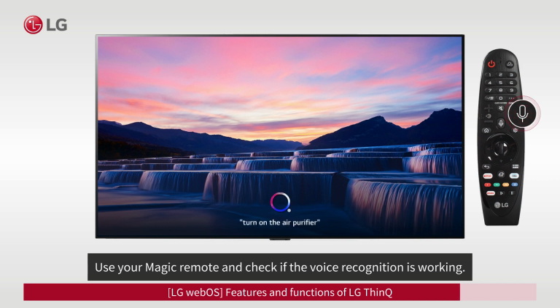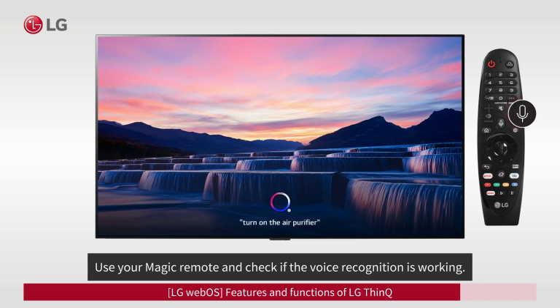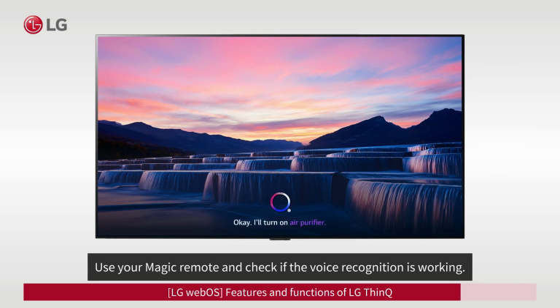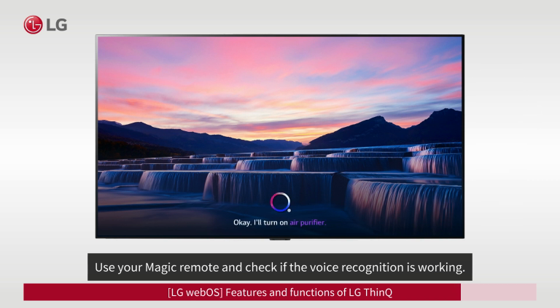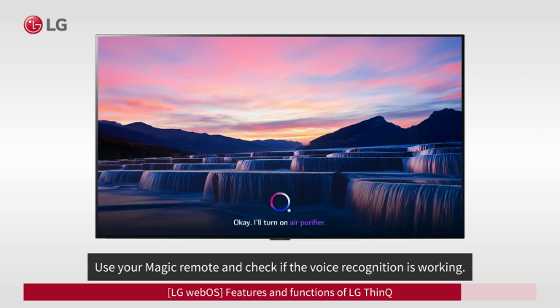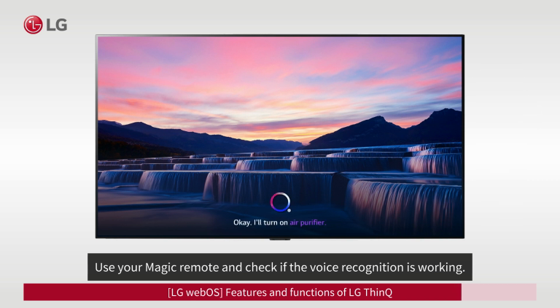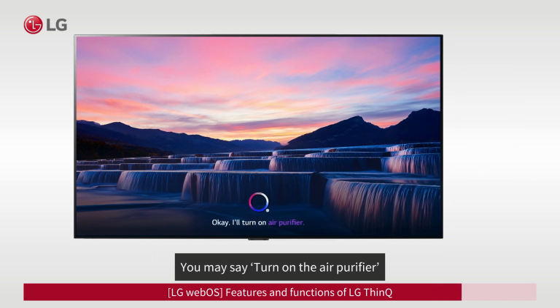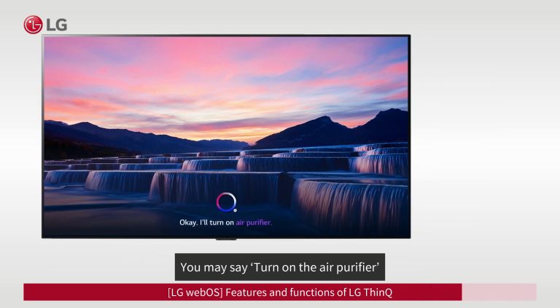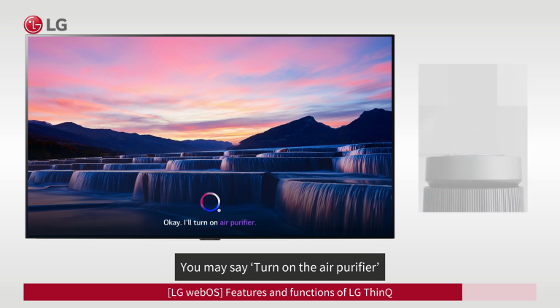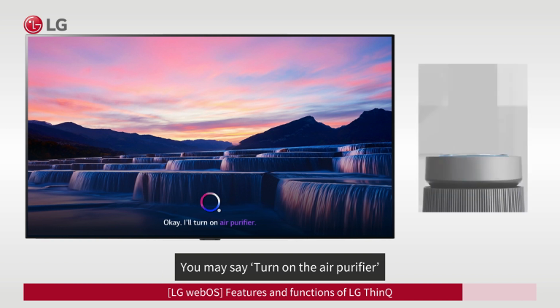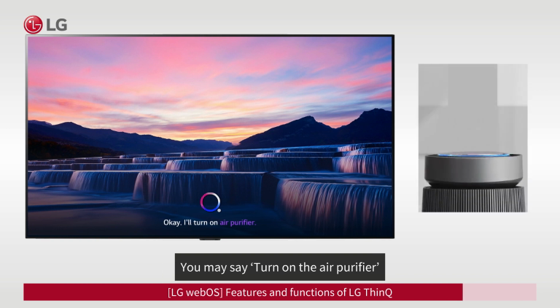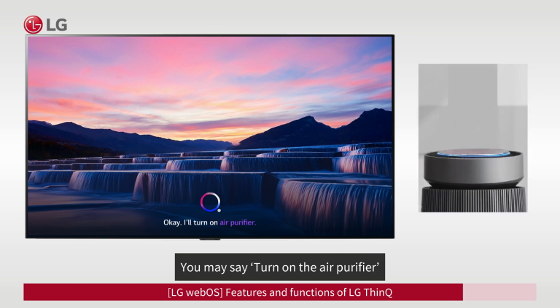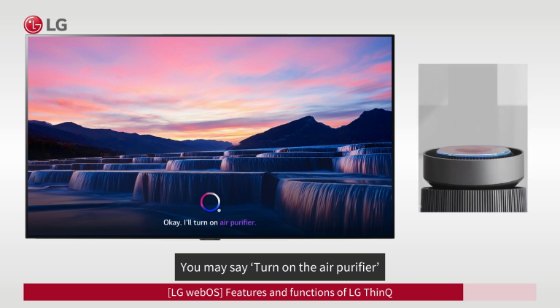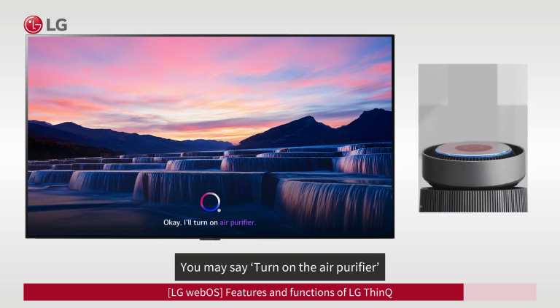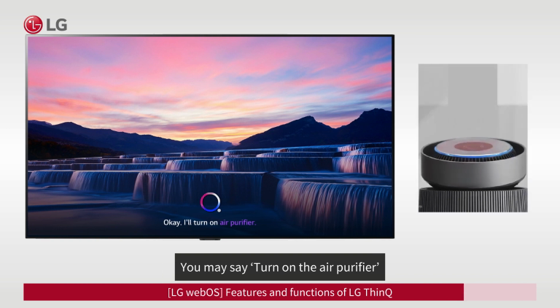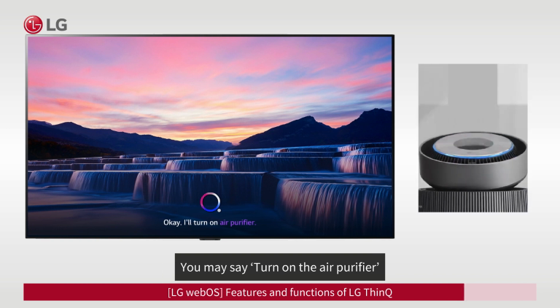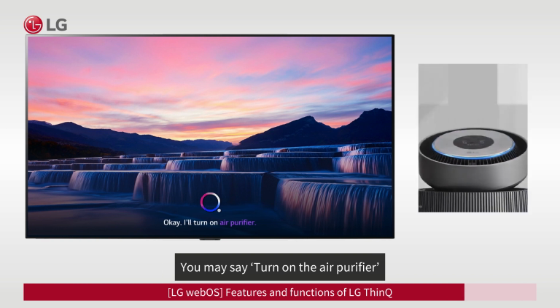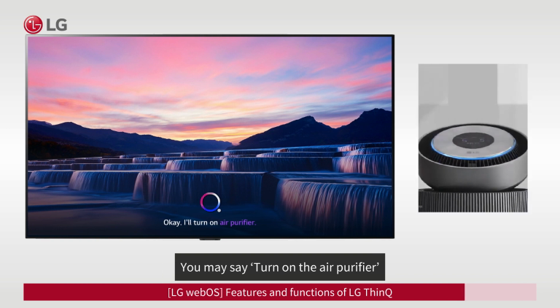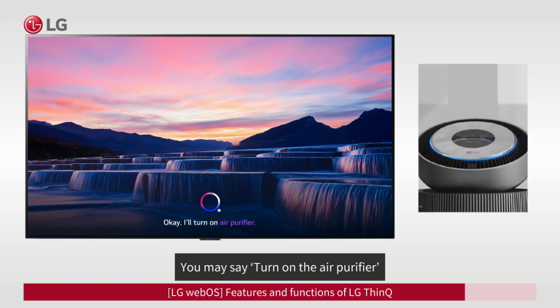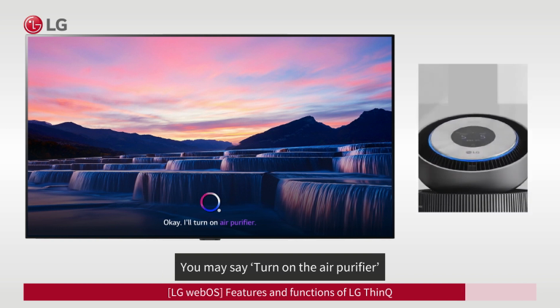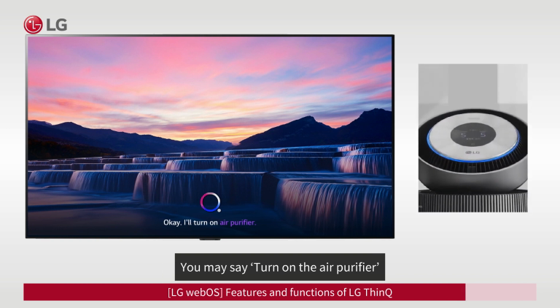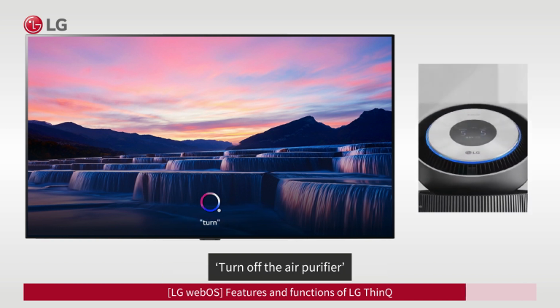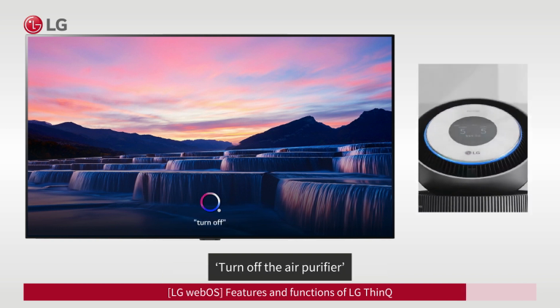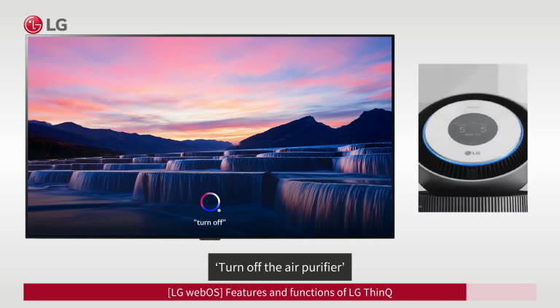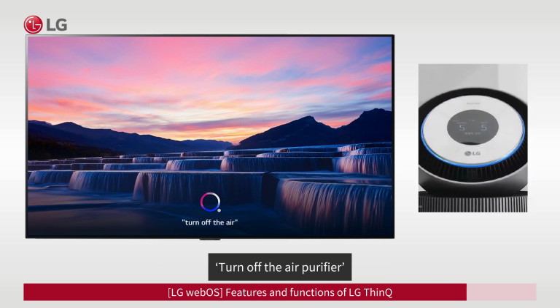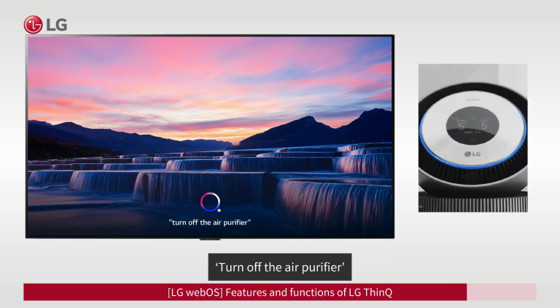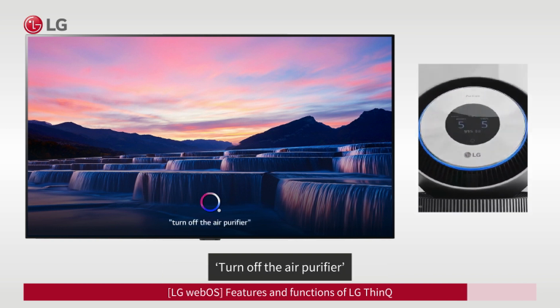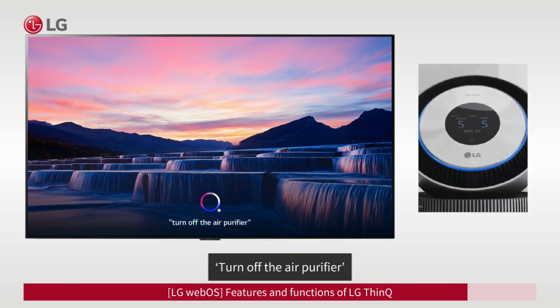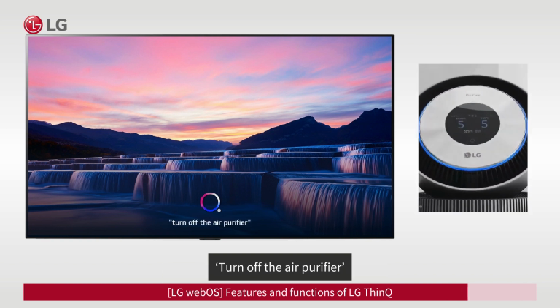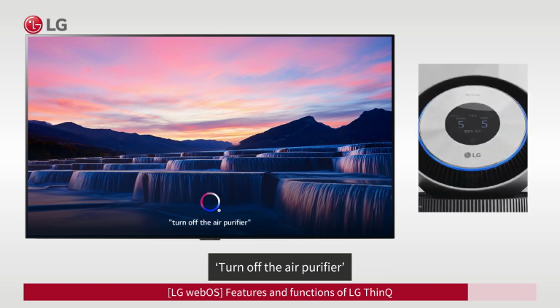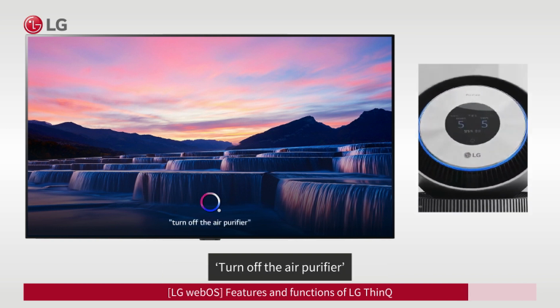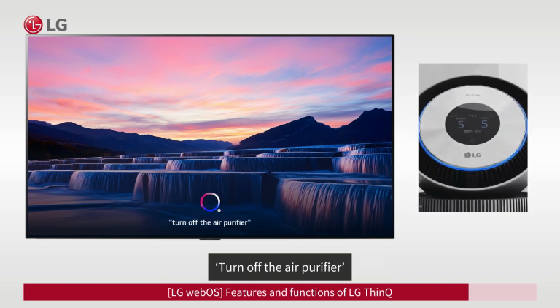Use your Magic Remote and check if the voice recognition is working. You may say 'Turn on the air purifier' or 'Turn off the air purifier.'